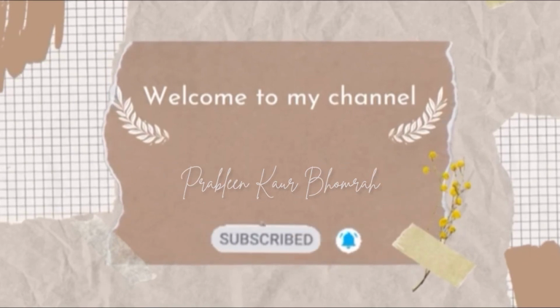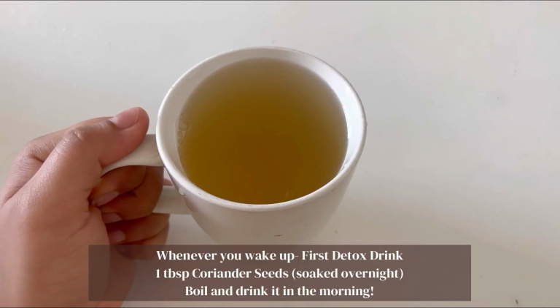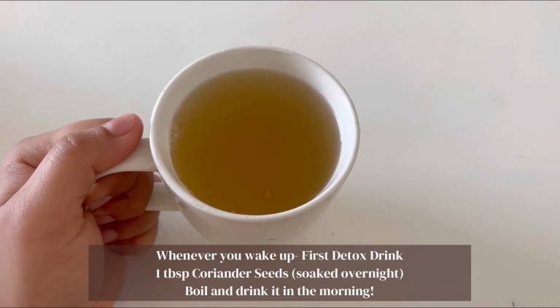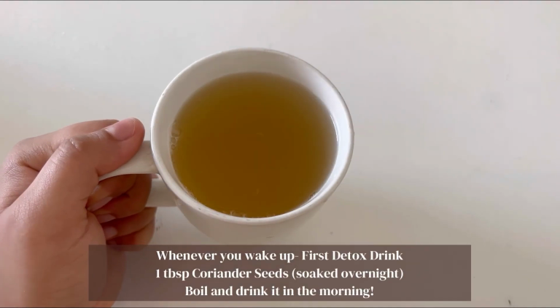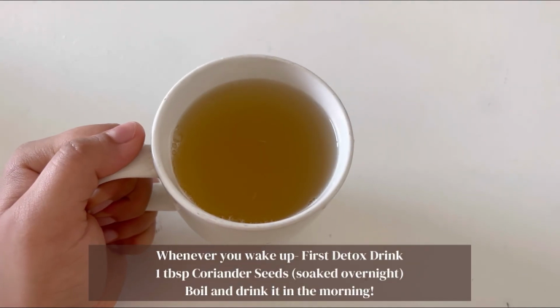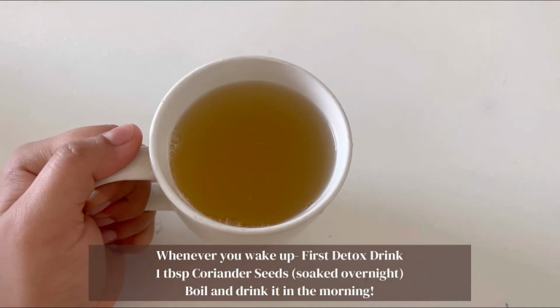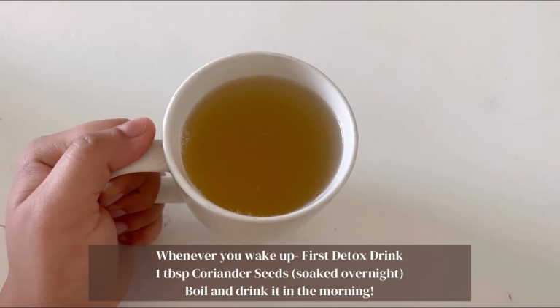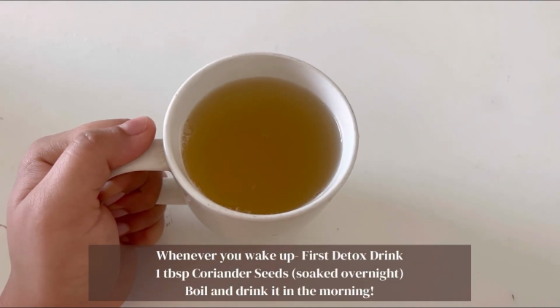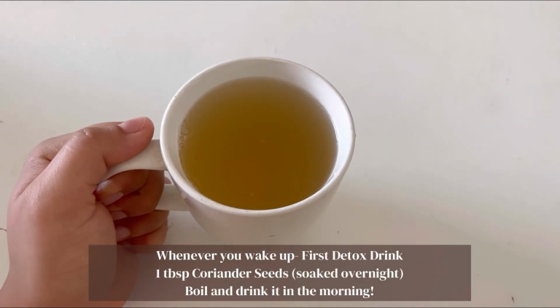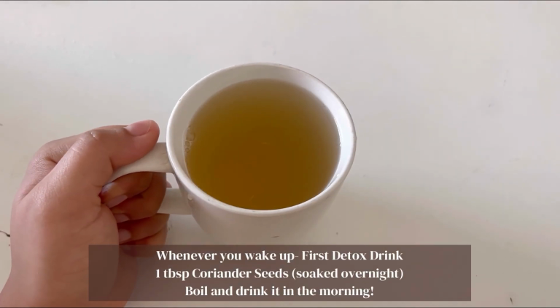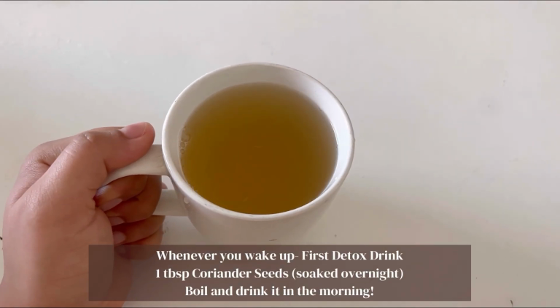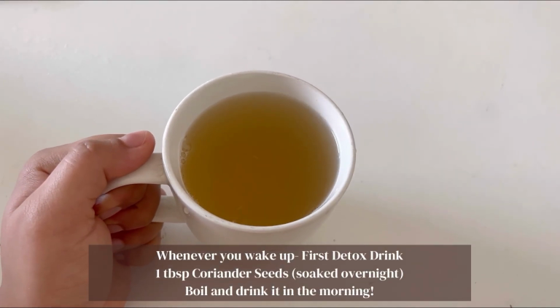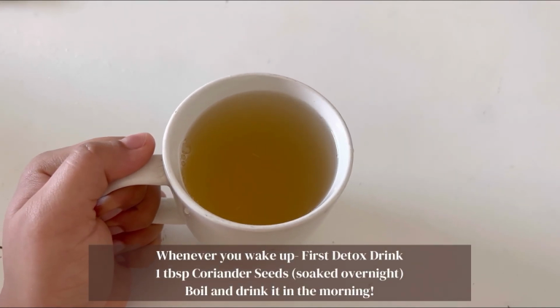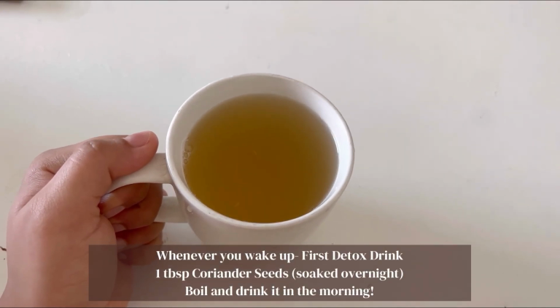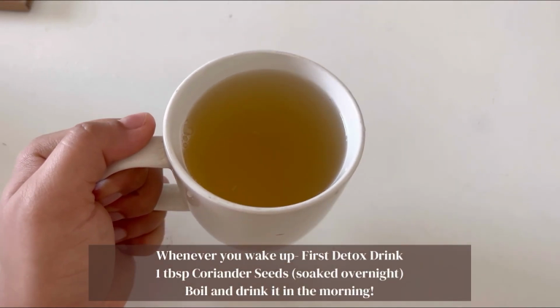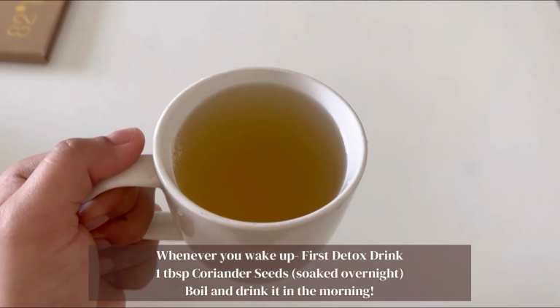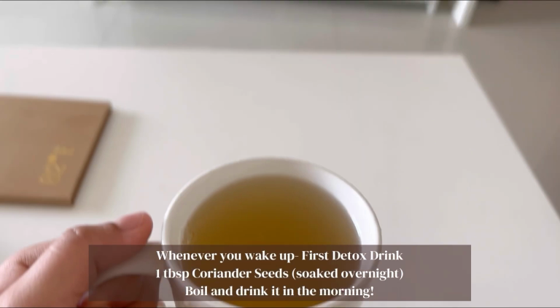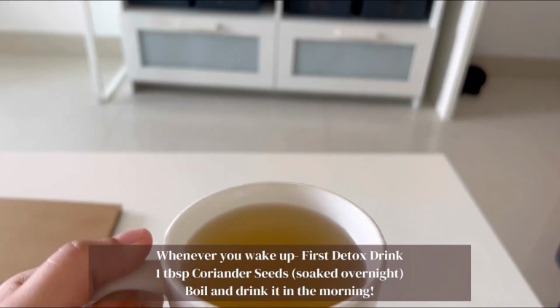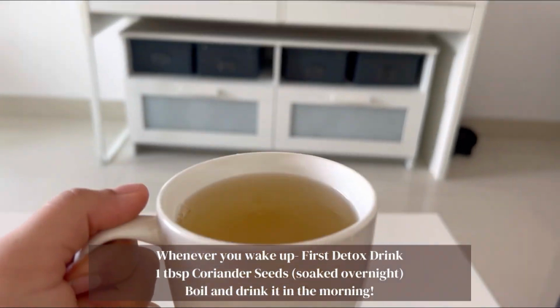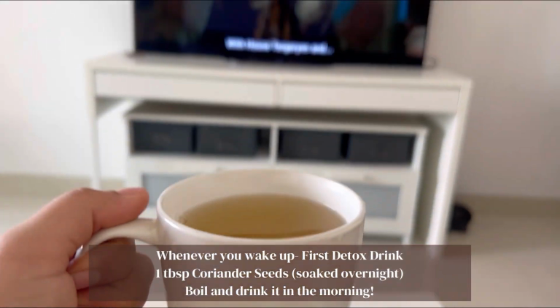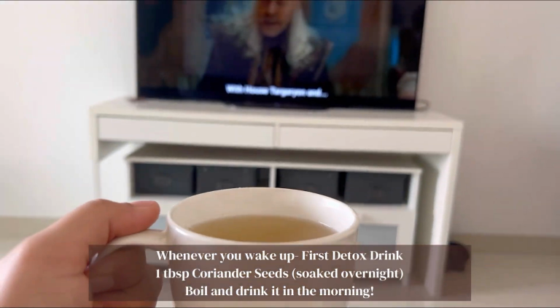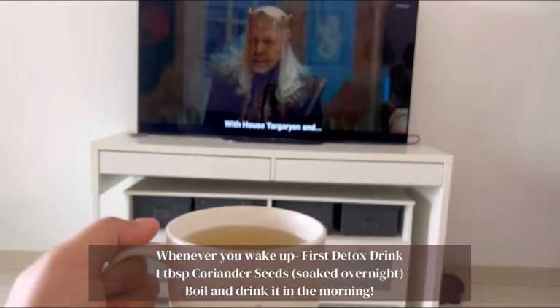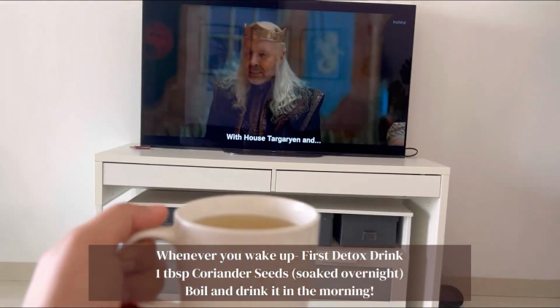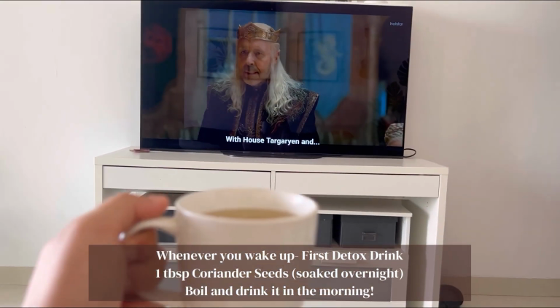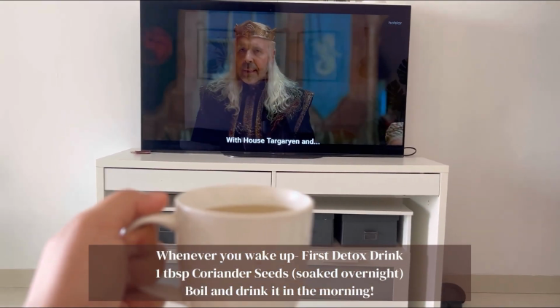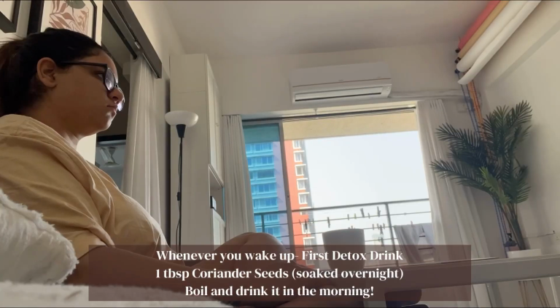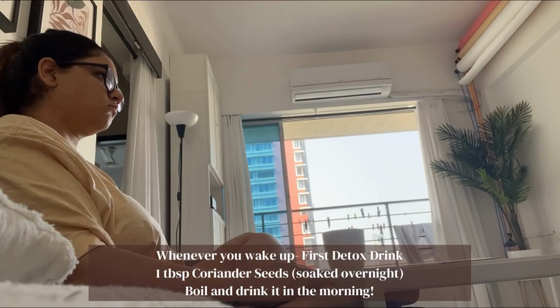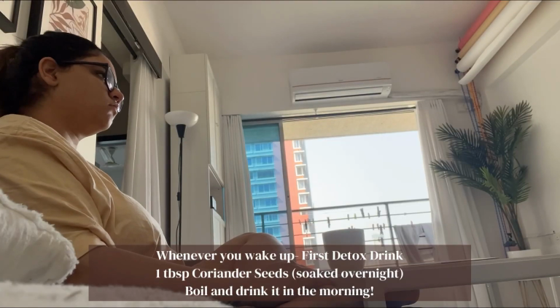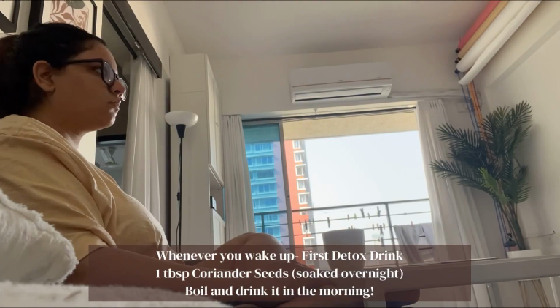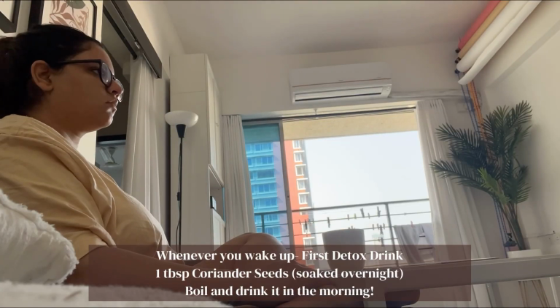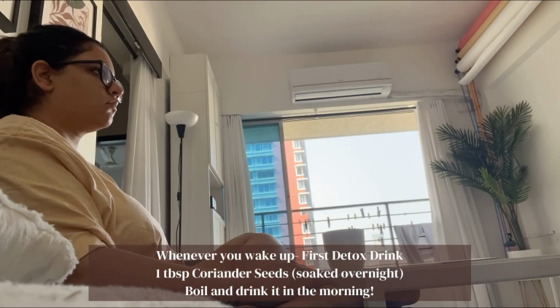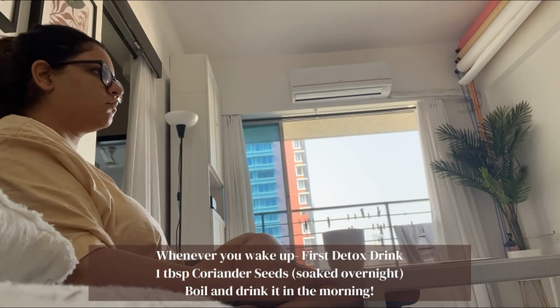To start the day, I soak one spoon of coriander seeds and I boil it in the morning. And I have it.